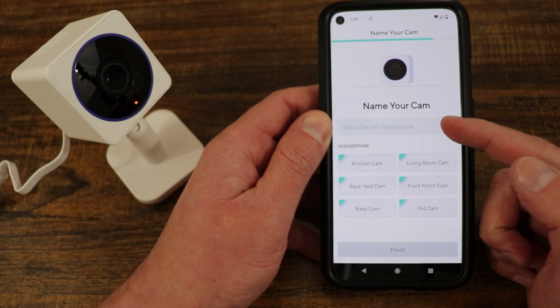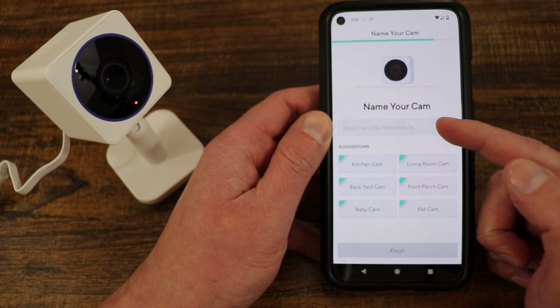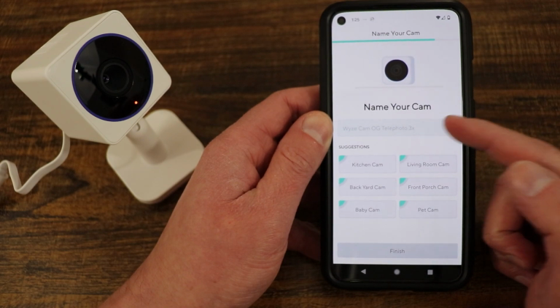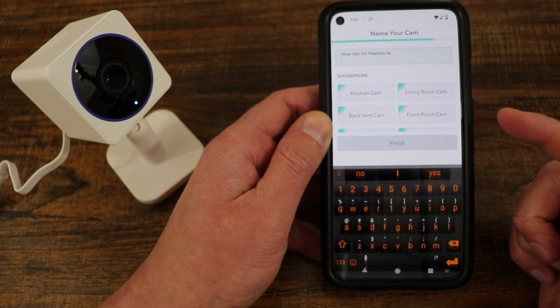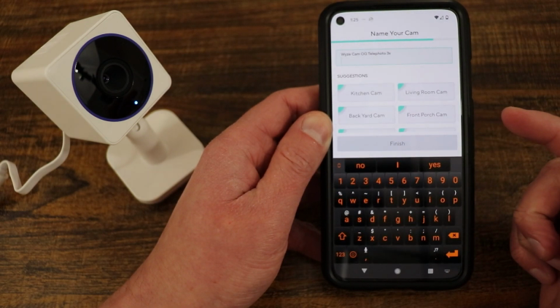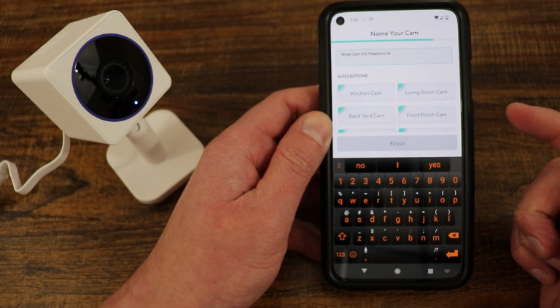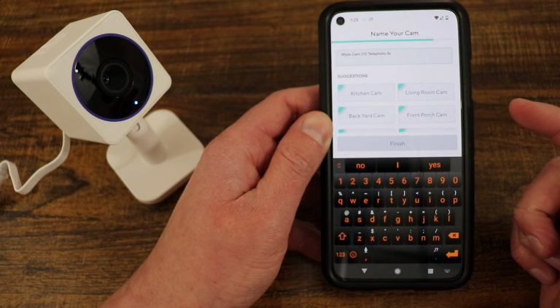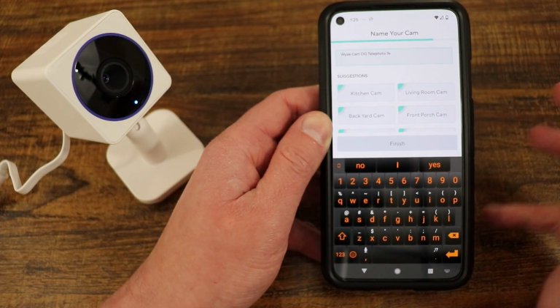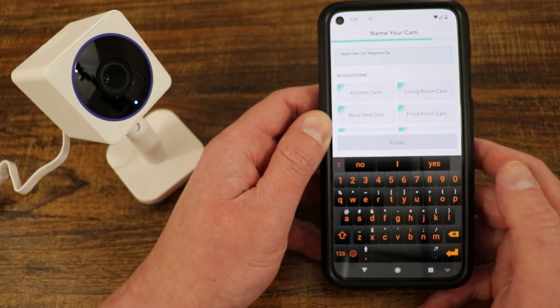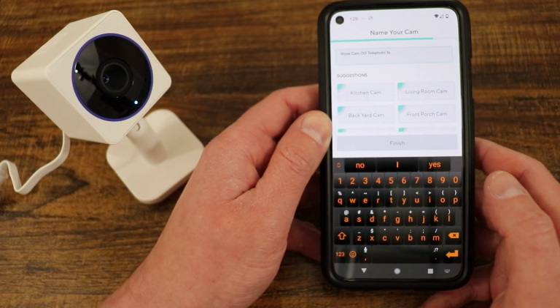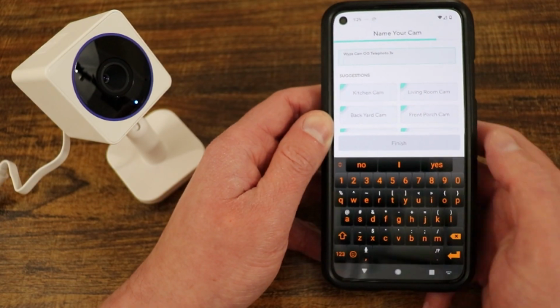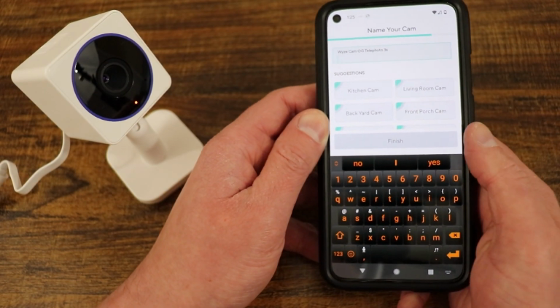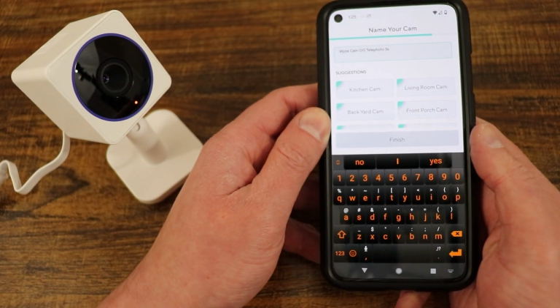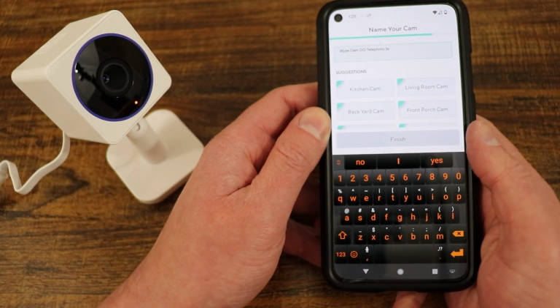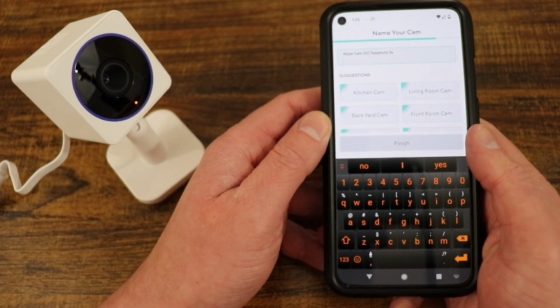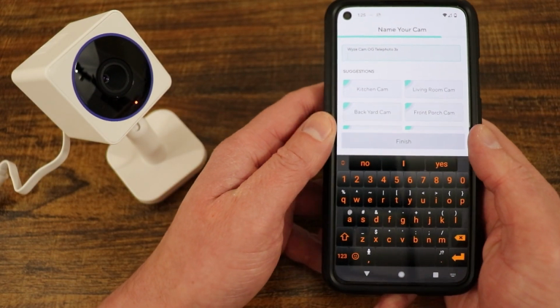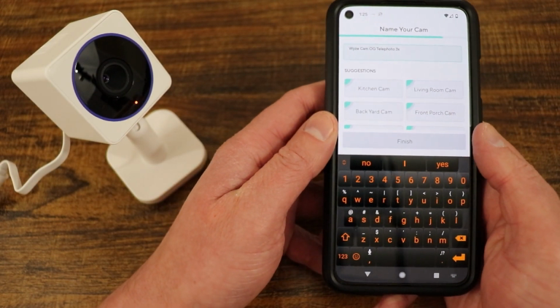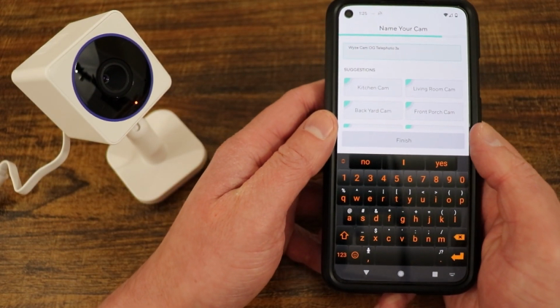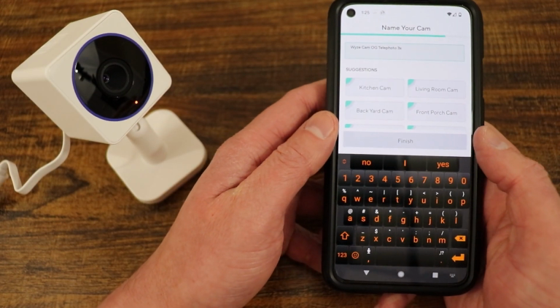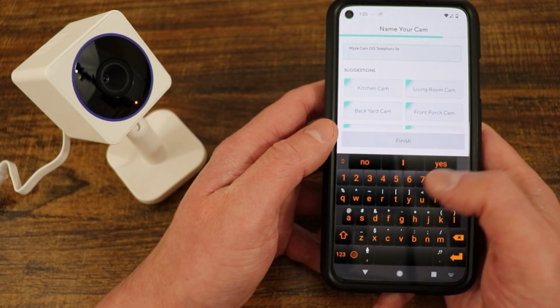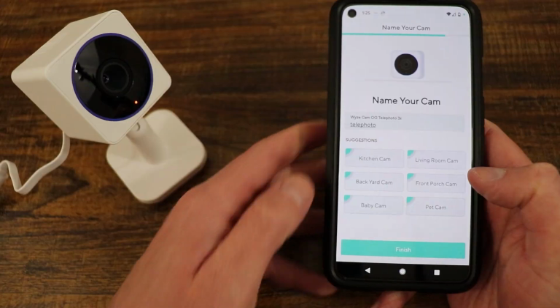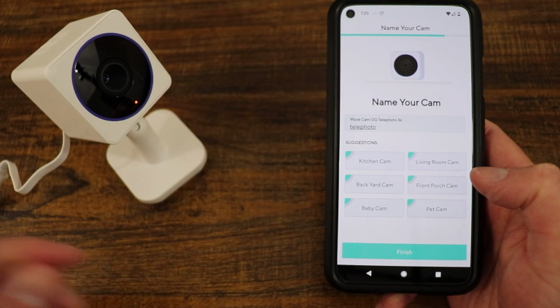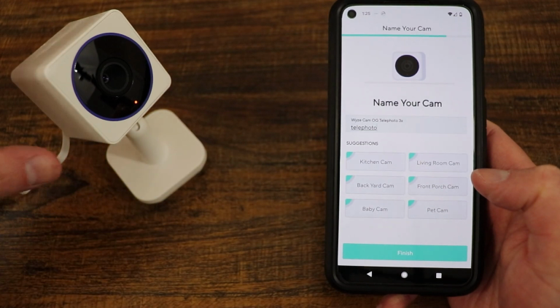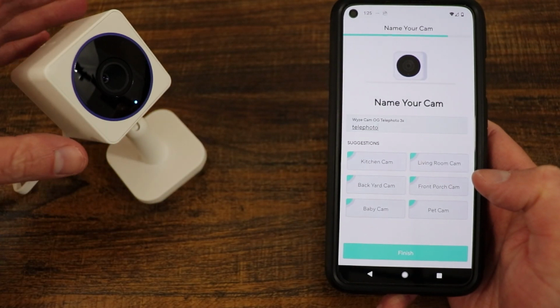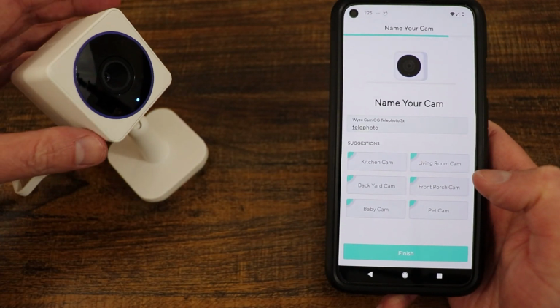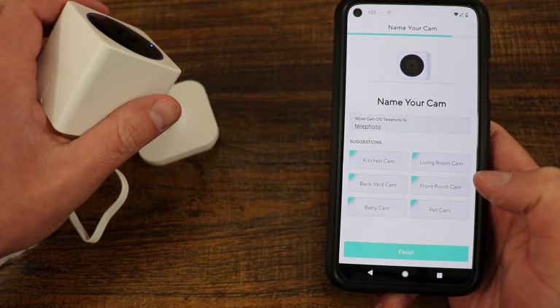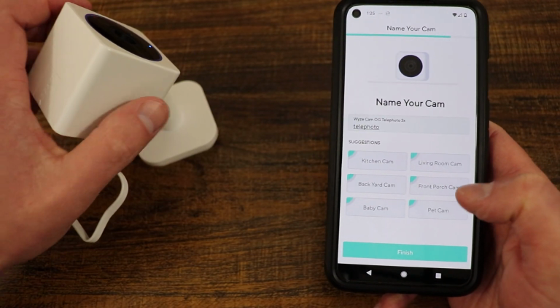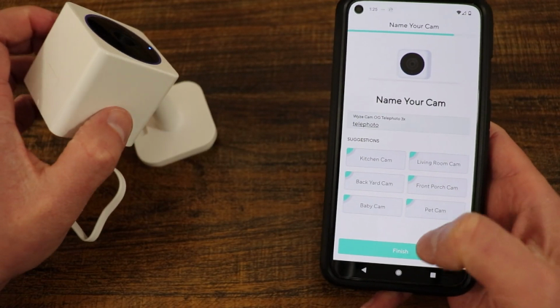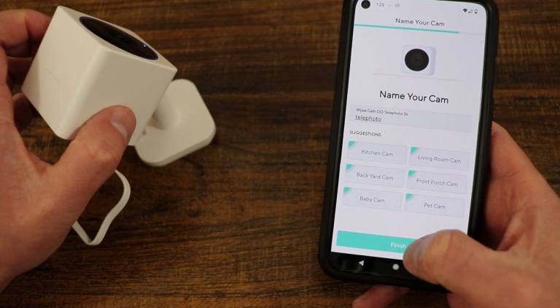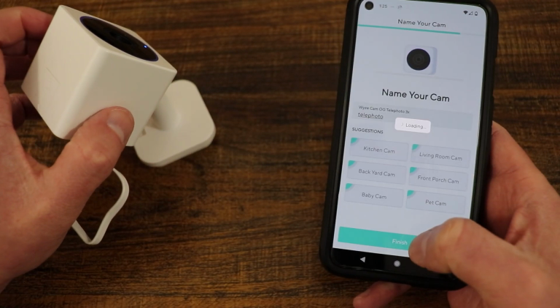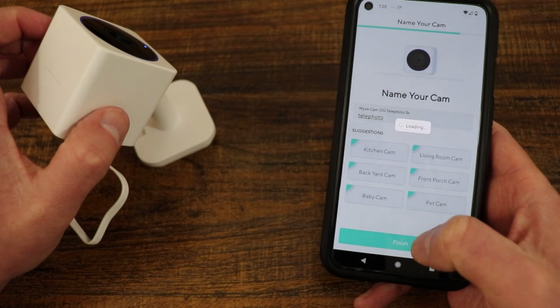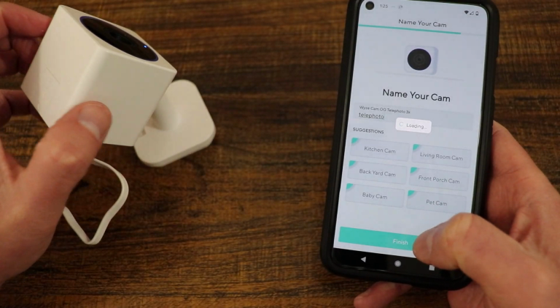The default name is Wyze Cam OG telephoto. I'm just going to call it 'telephoto' and select finish.